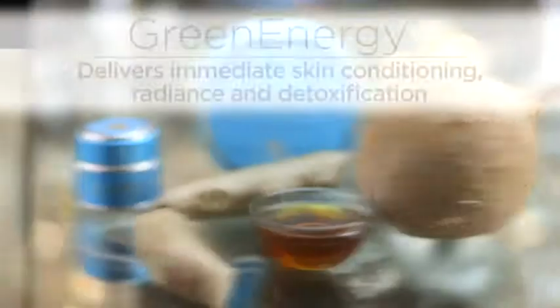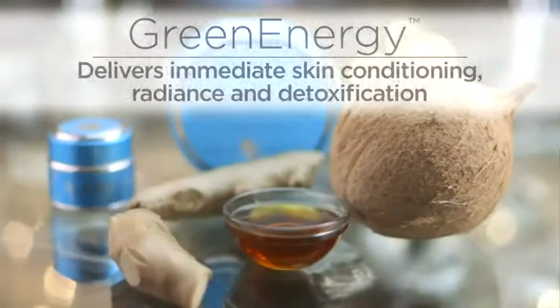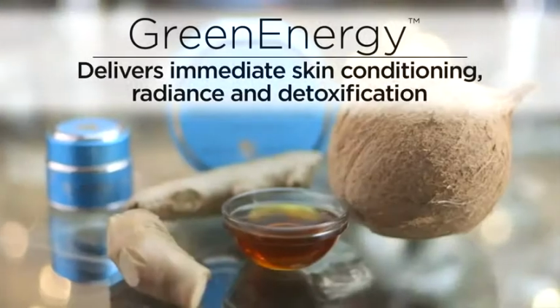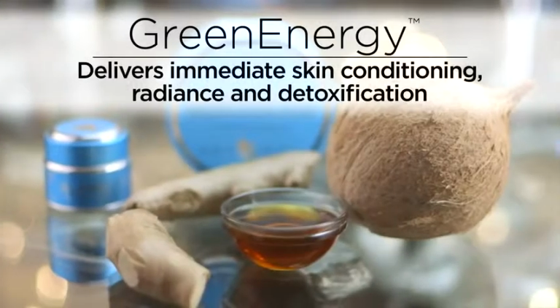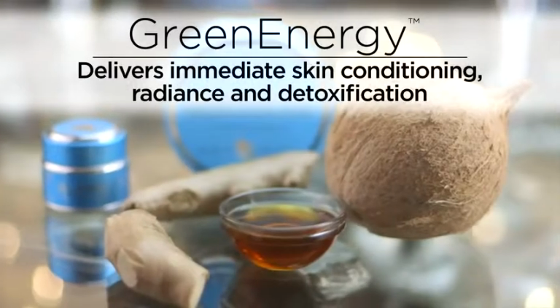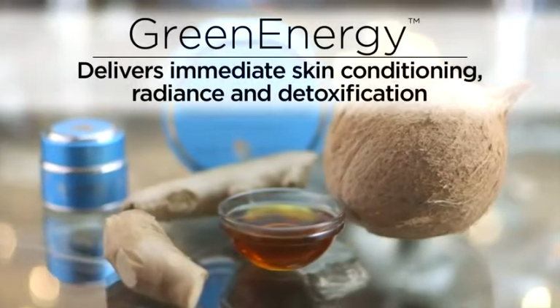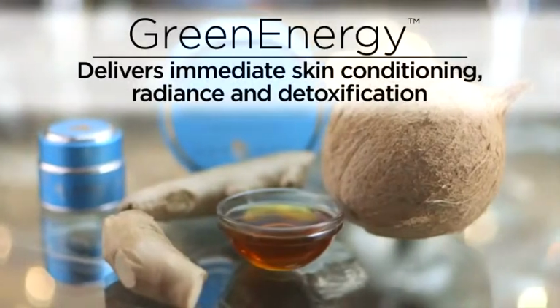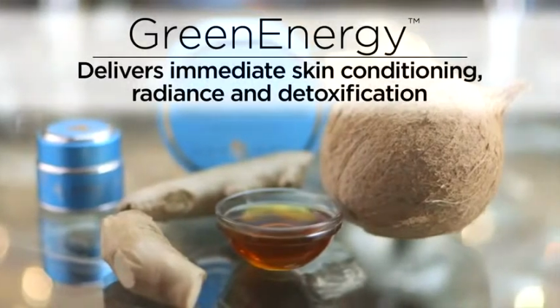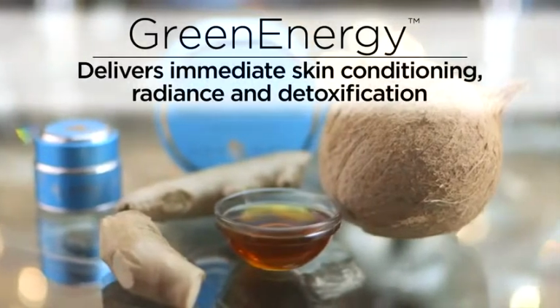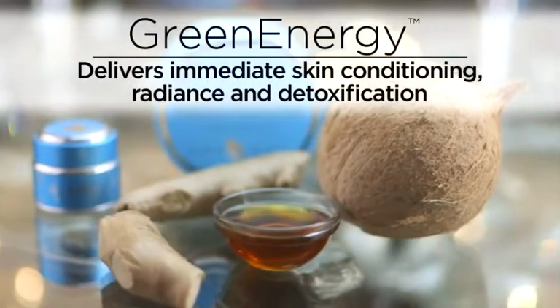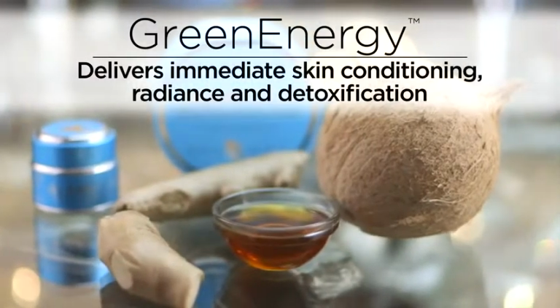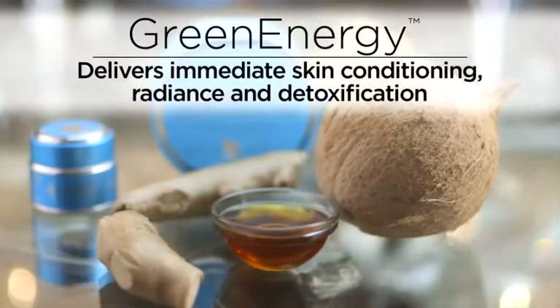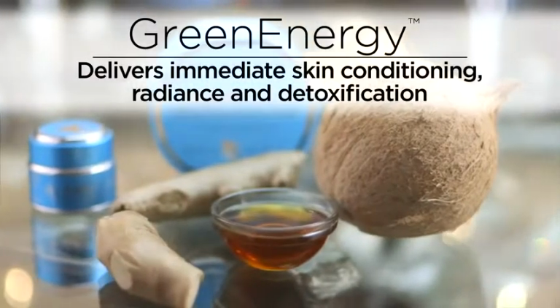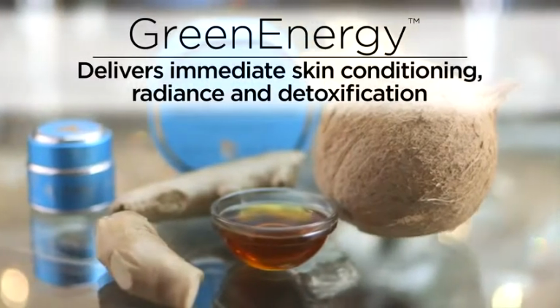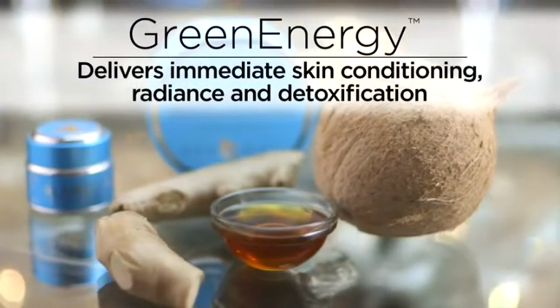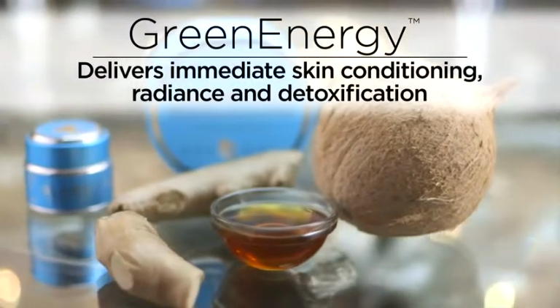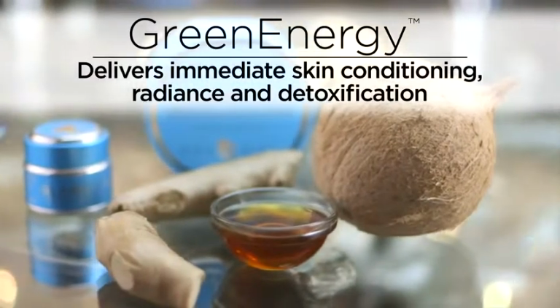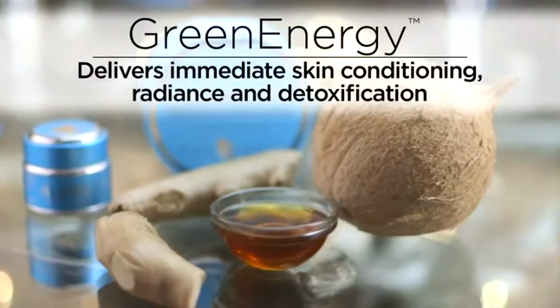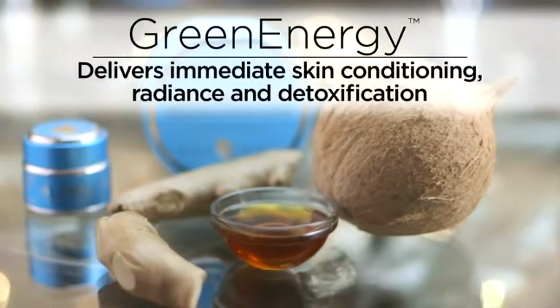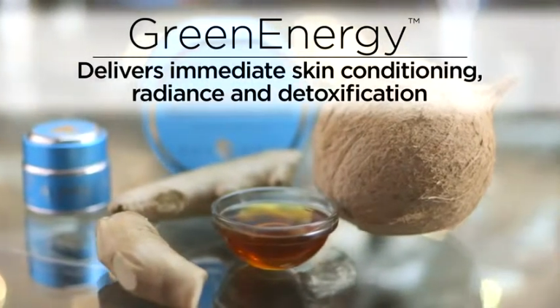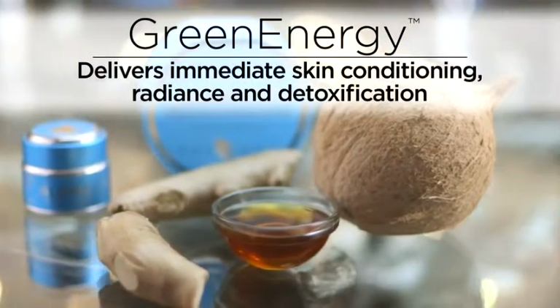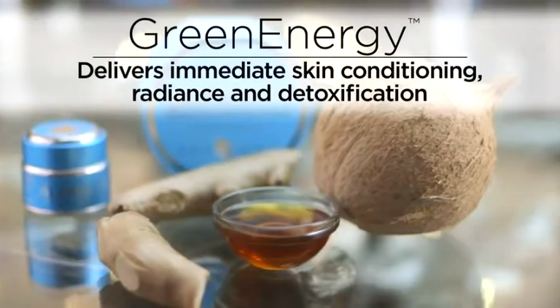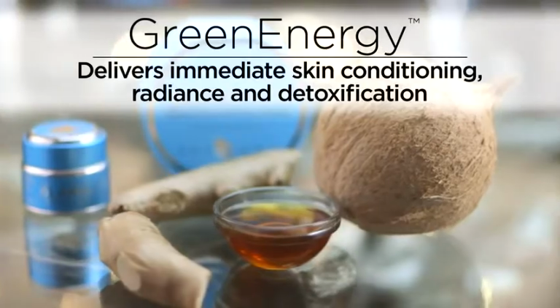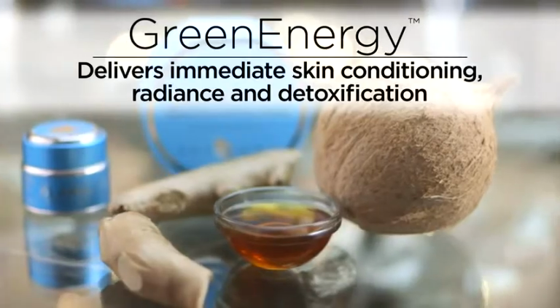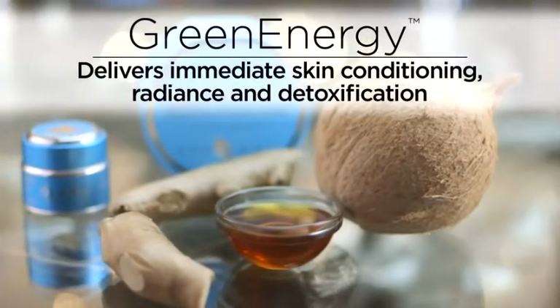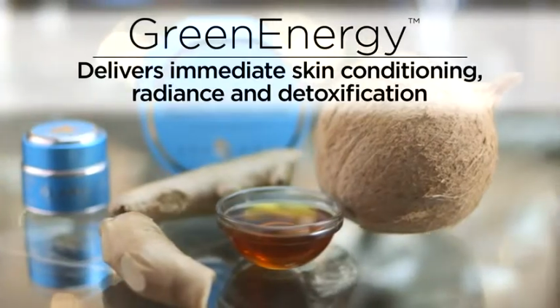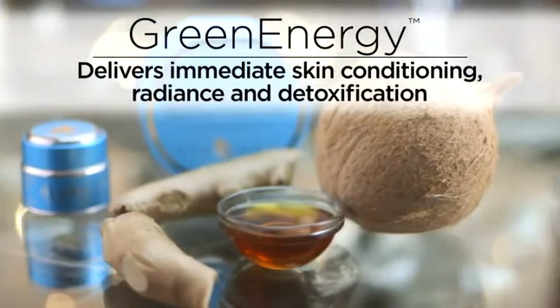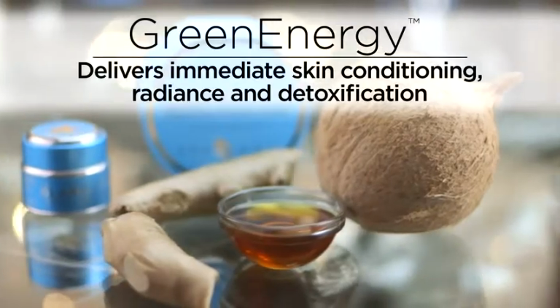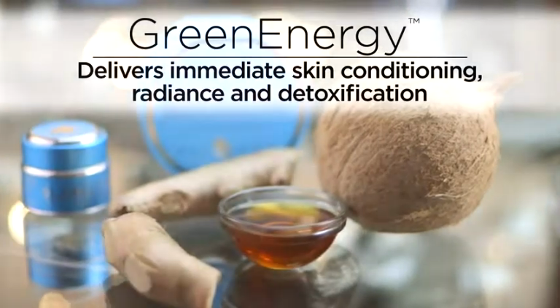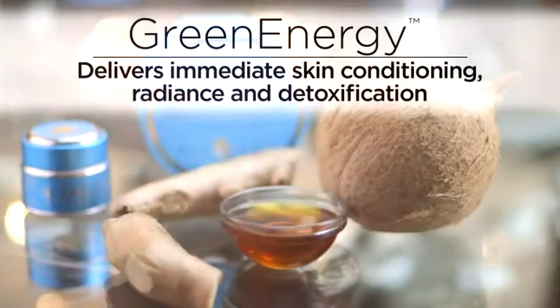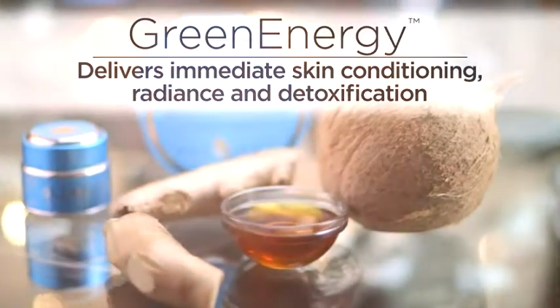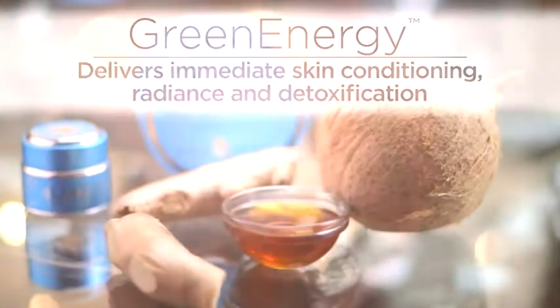Finally, Green Energy delivers skin conditioning for instant radiance and detoxification.